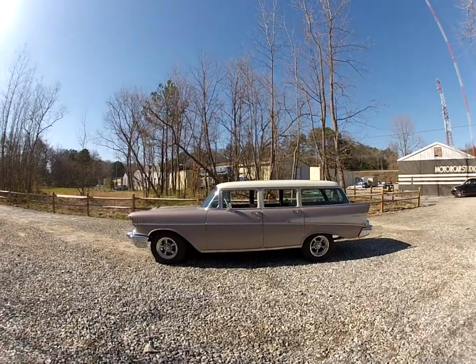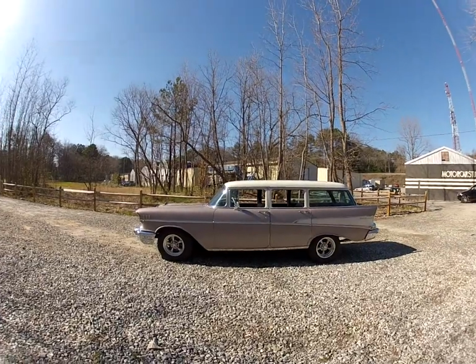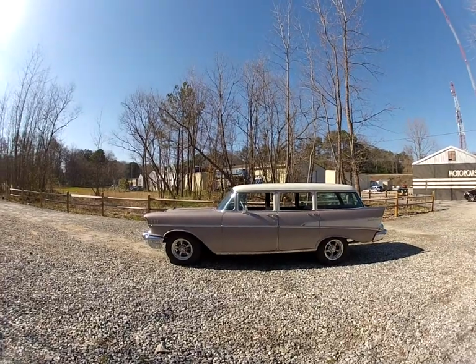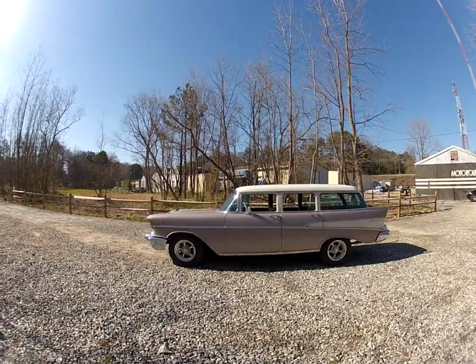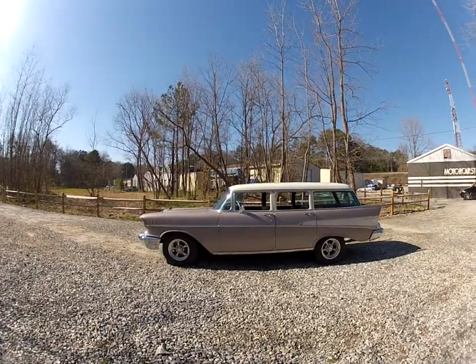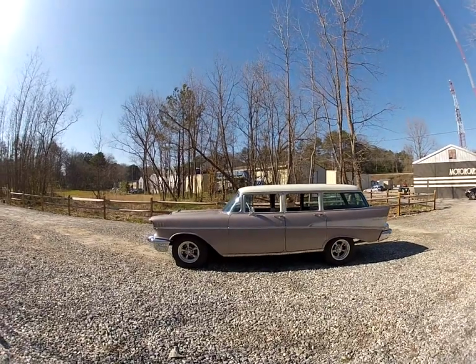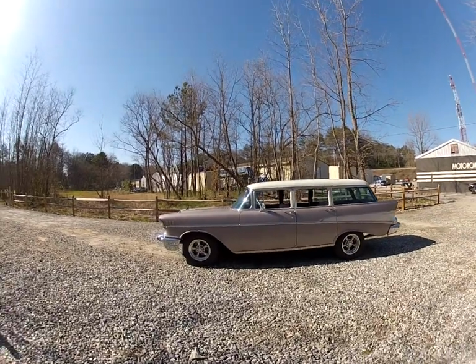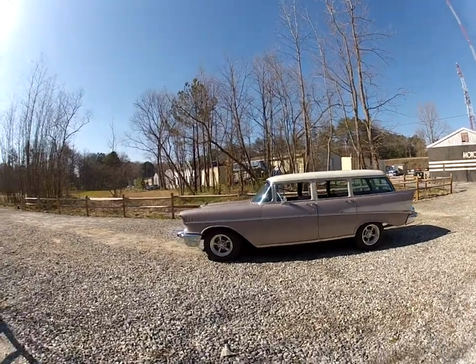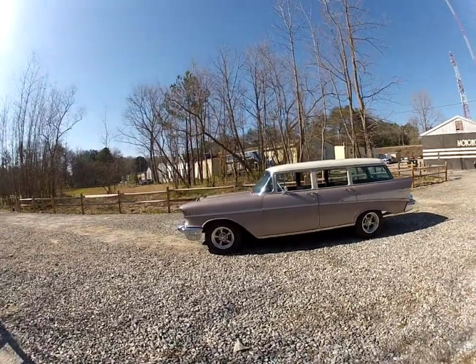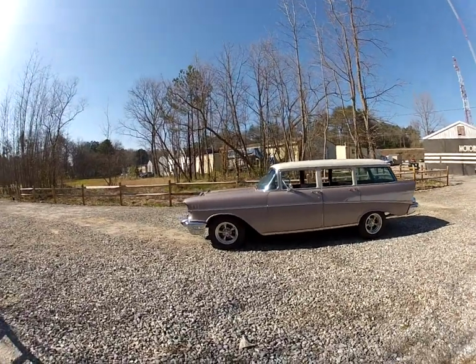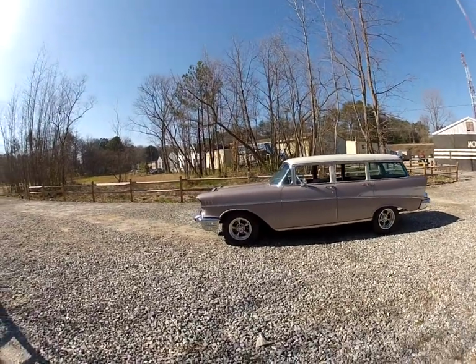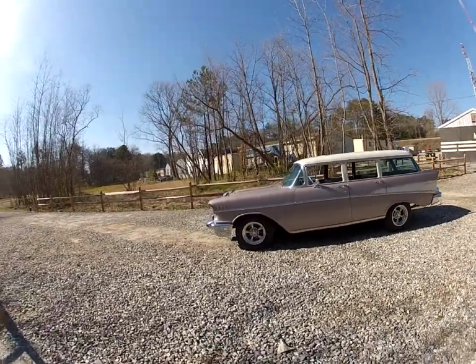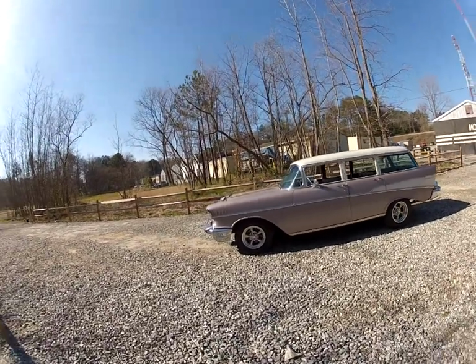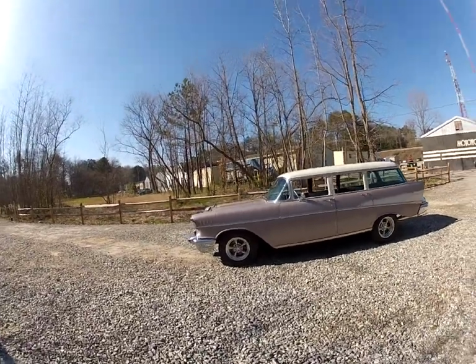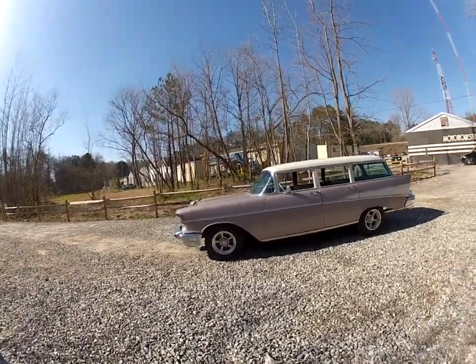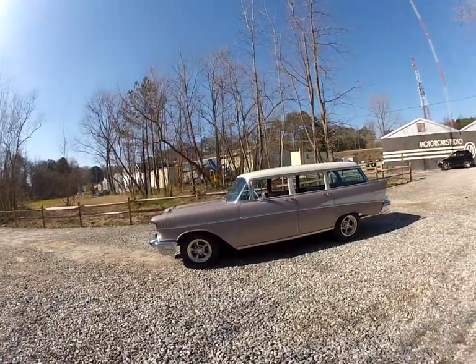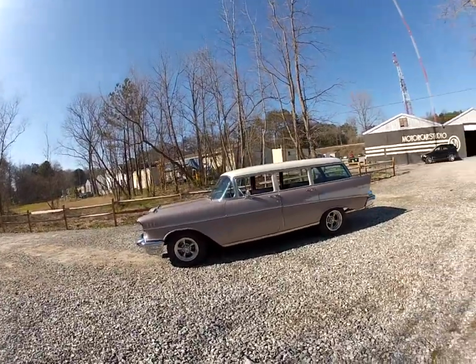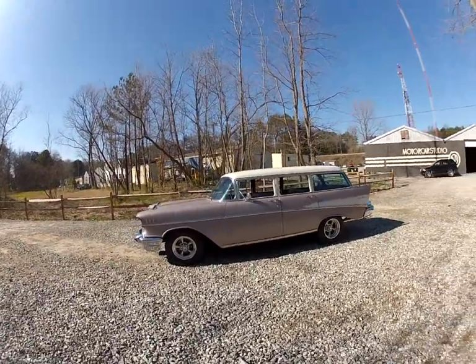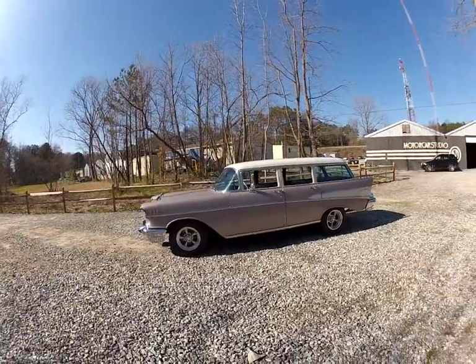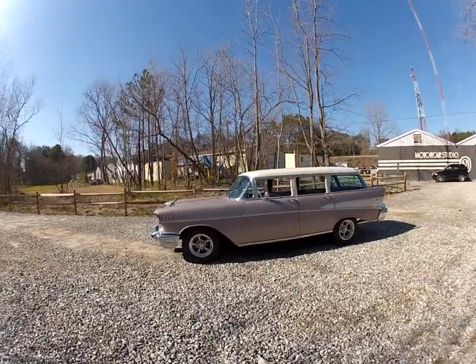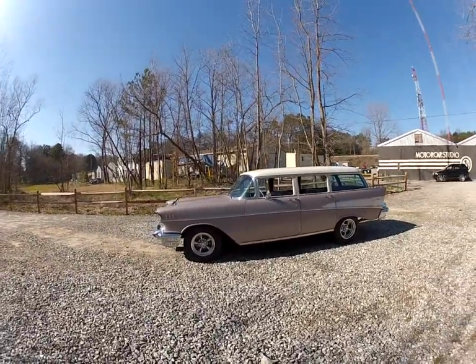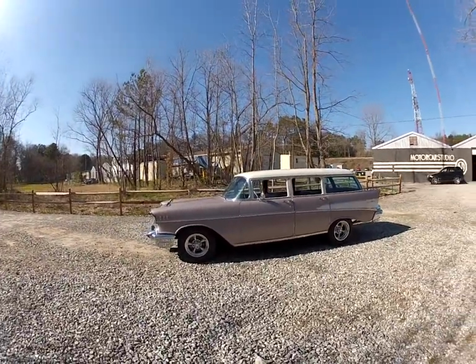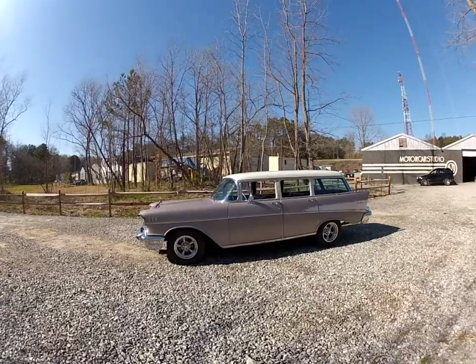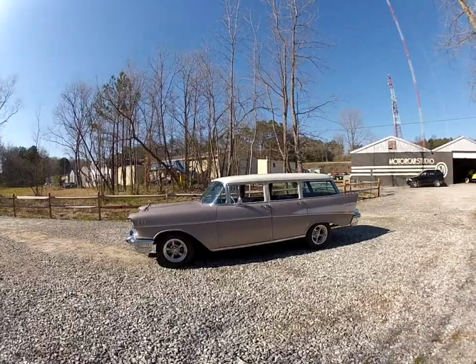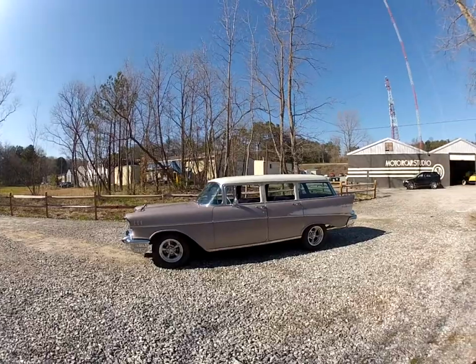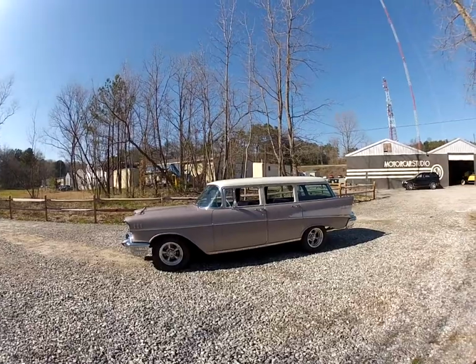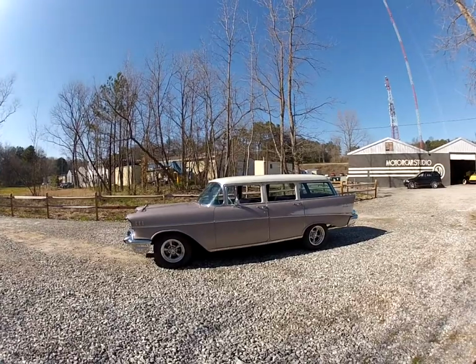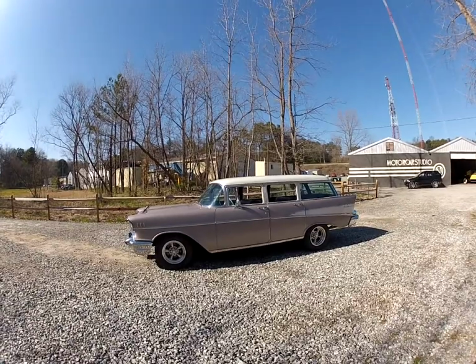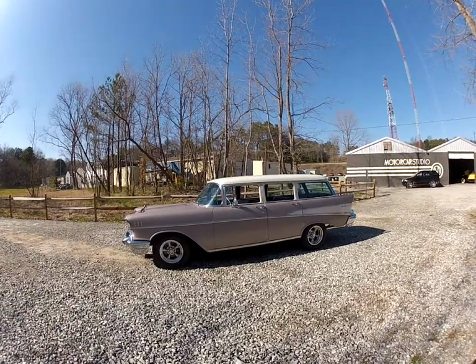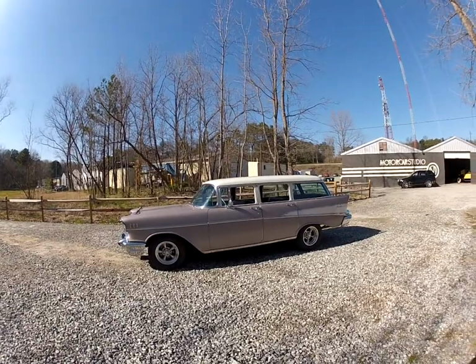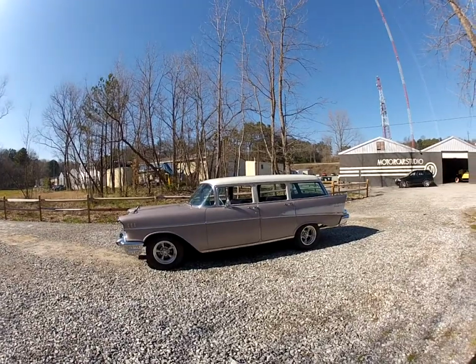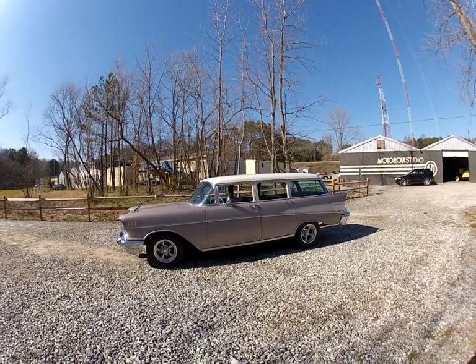This '57 Bel Air is just cool. I don't know what else to say about it — it's just a really cool ride.